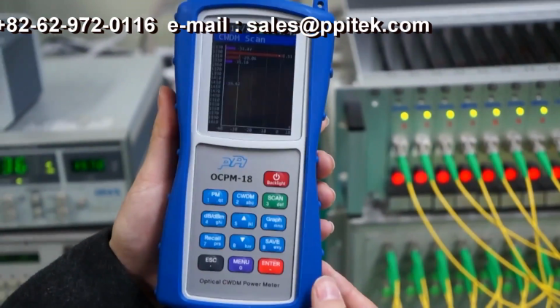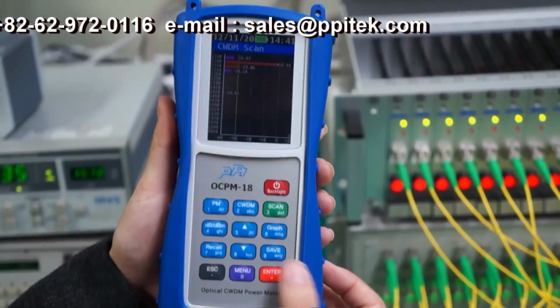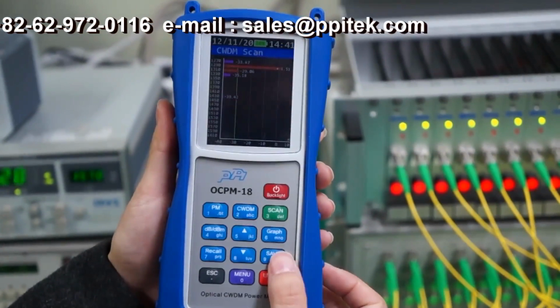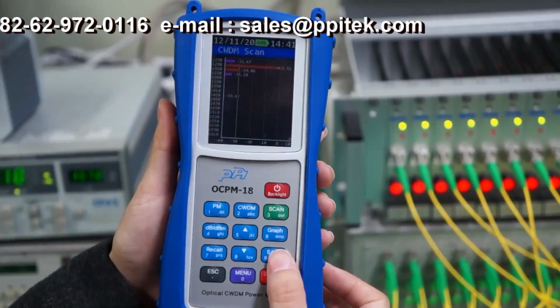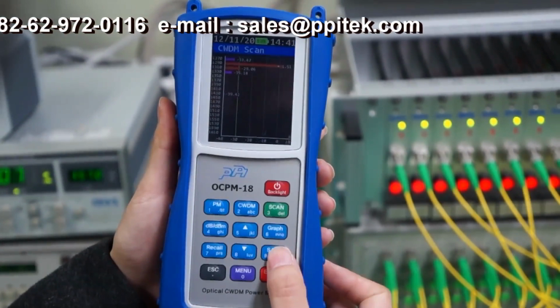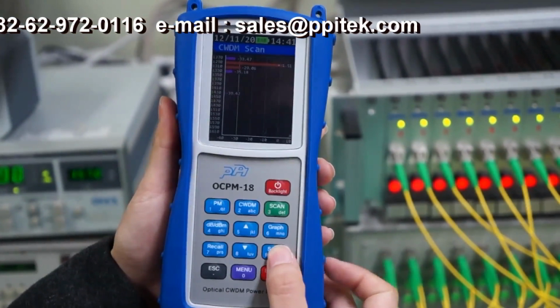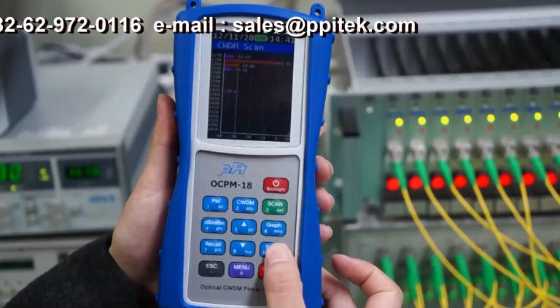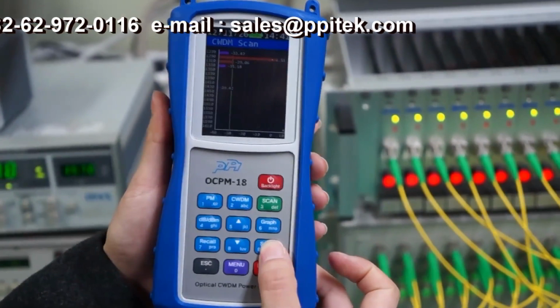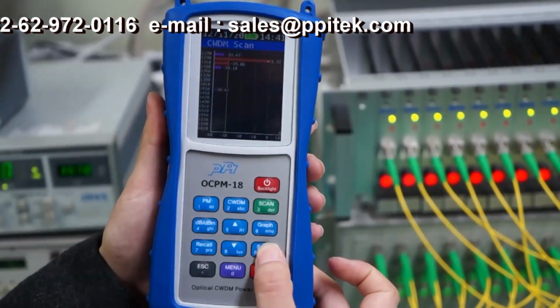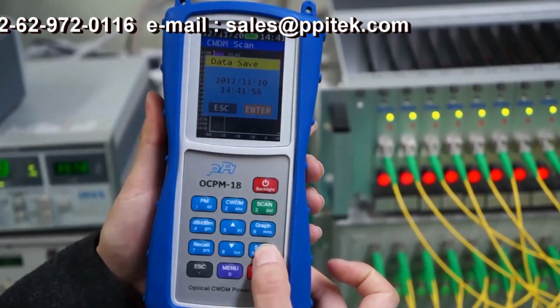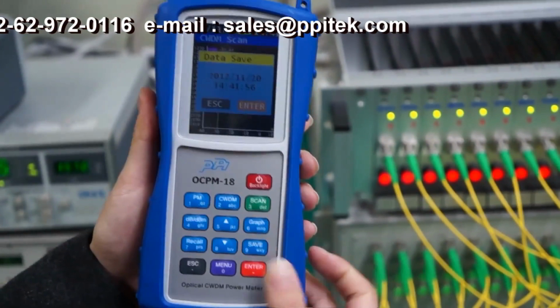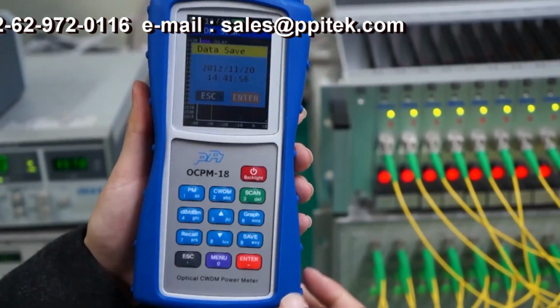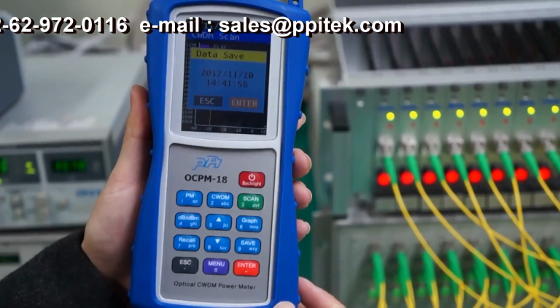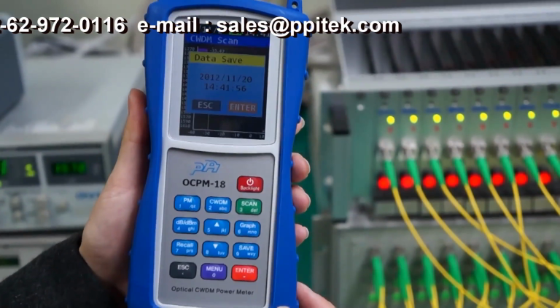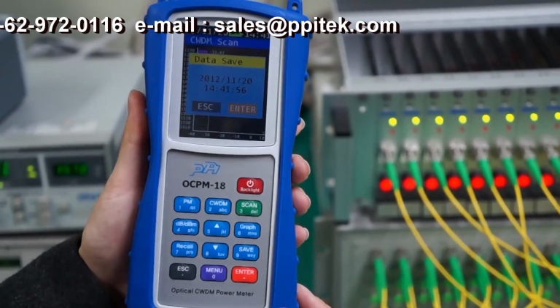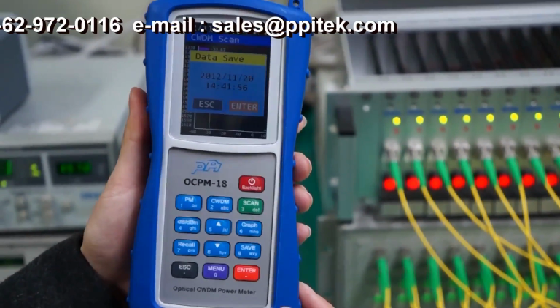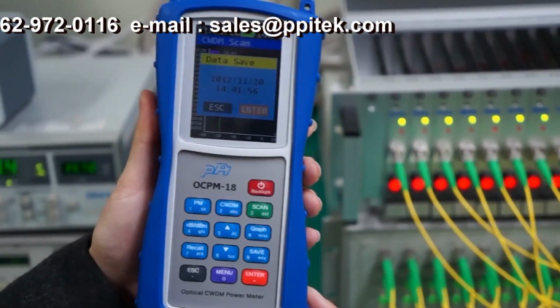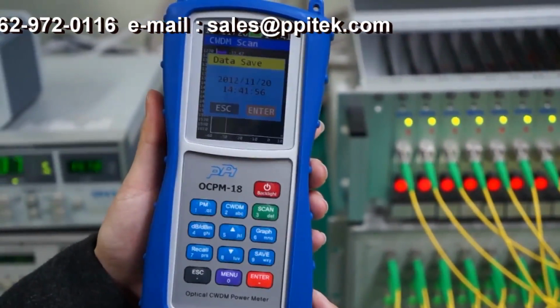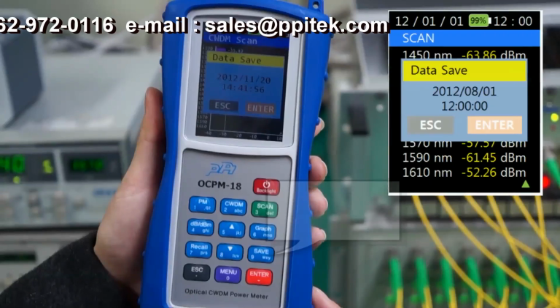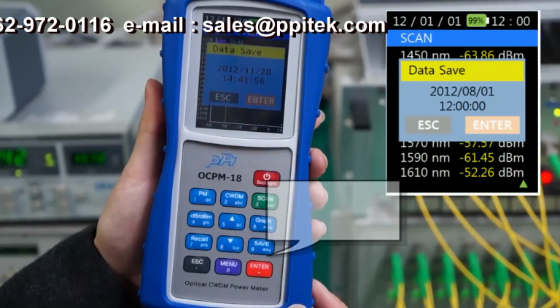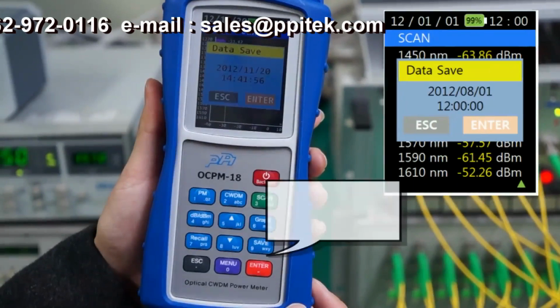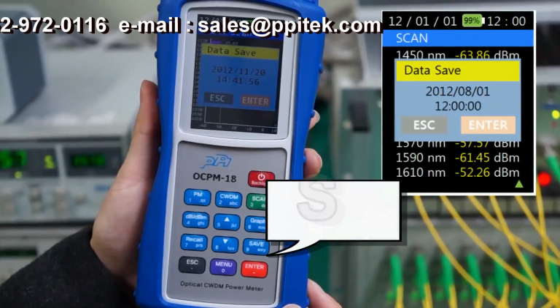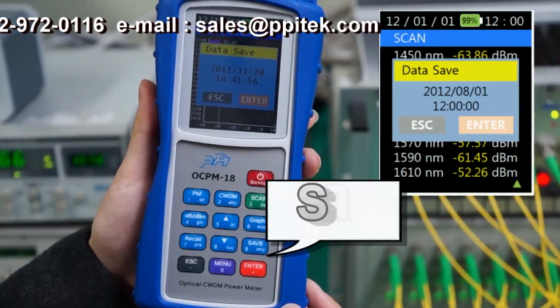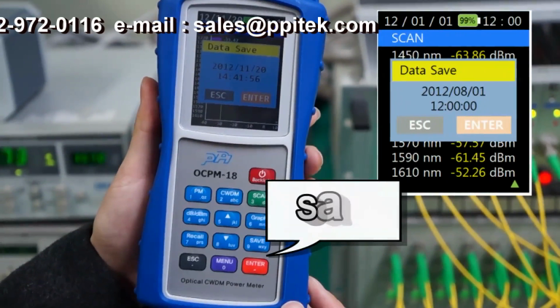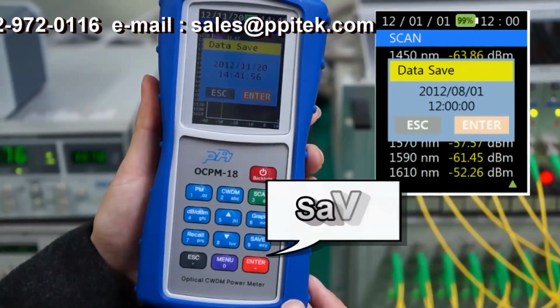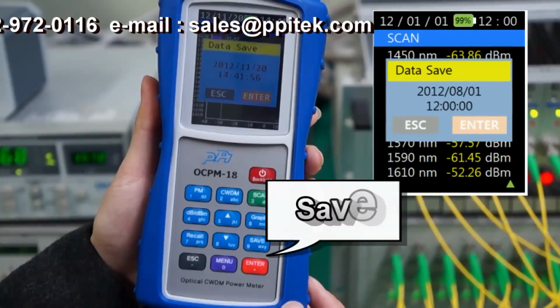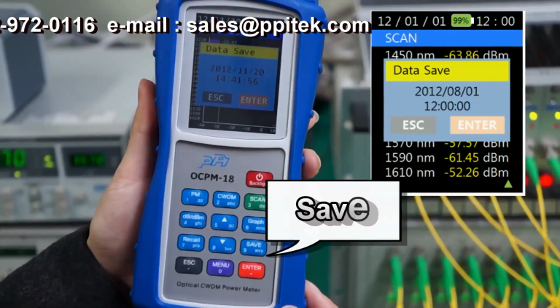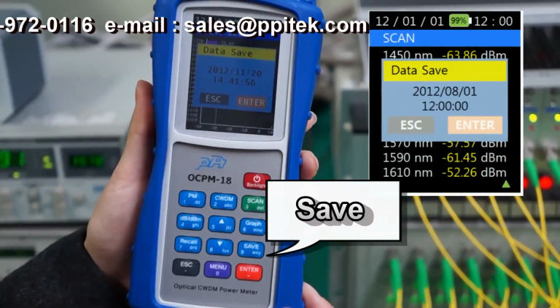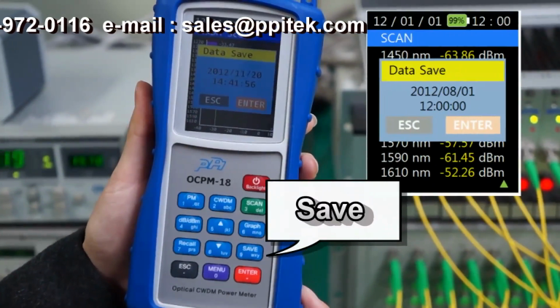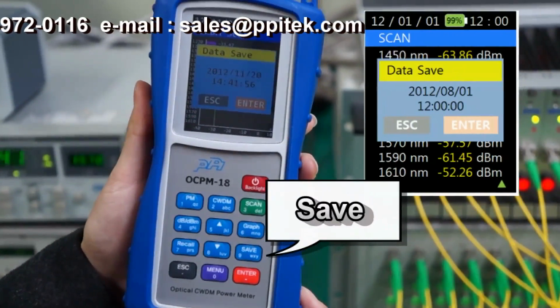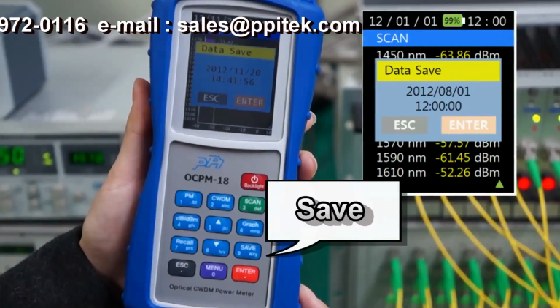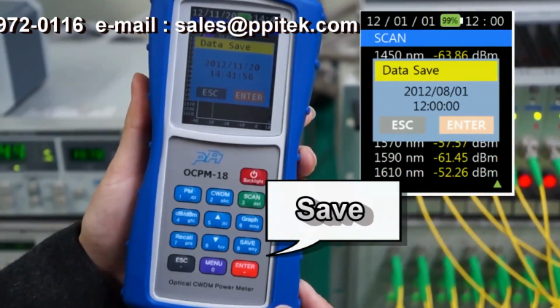When you press the Save button, you can save the file with the name of the current day's date and time.